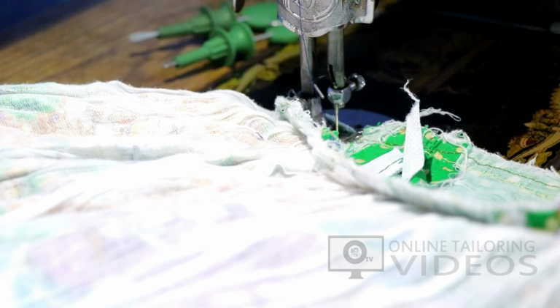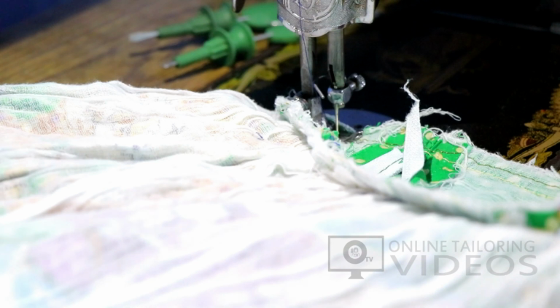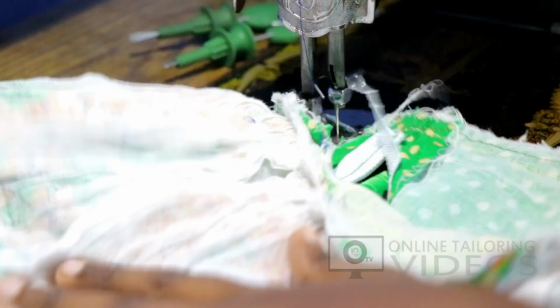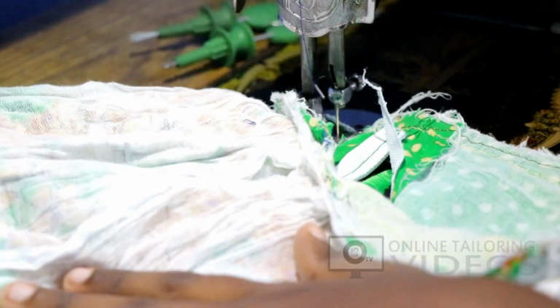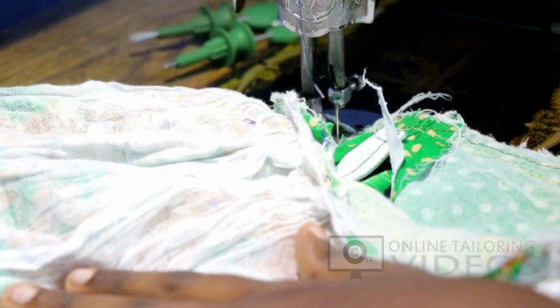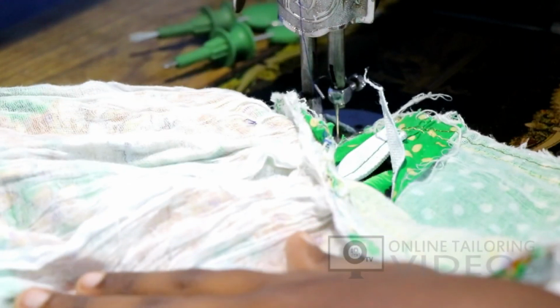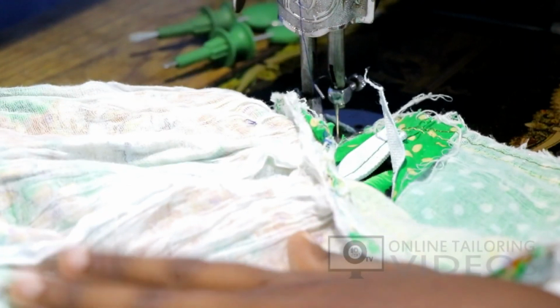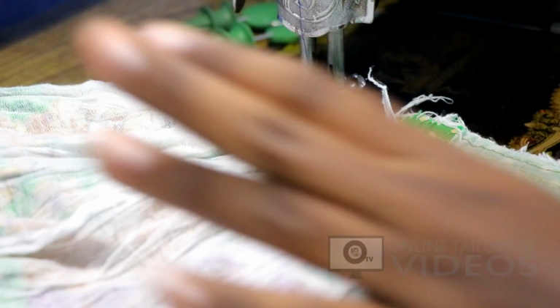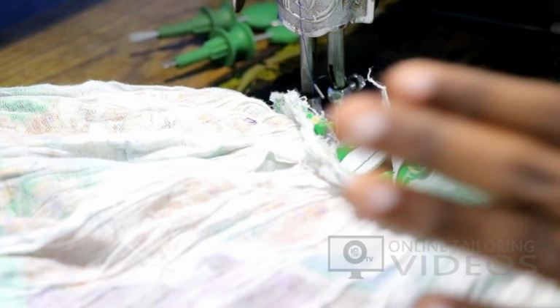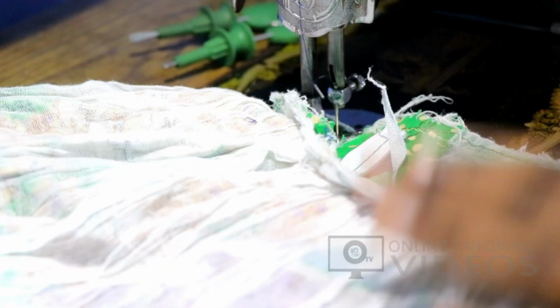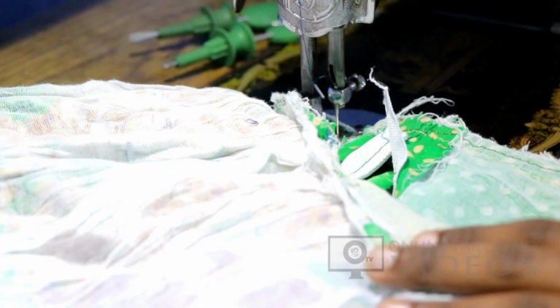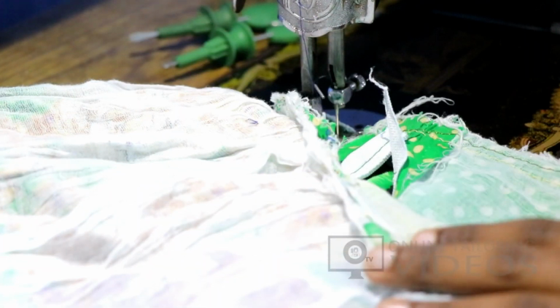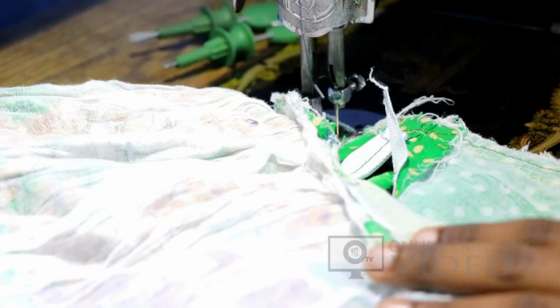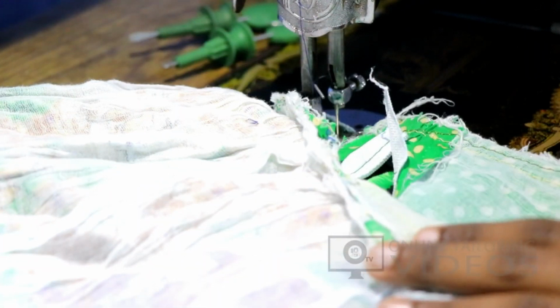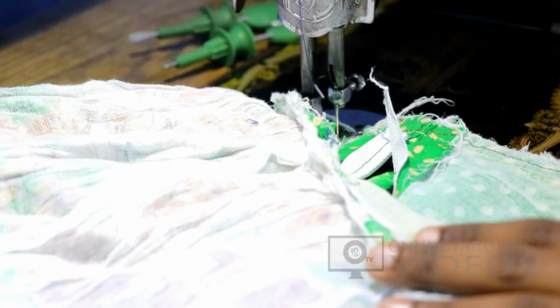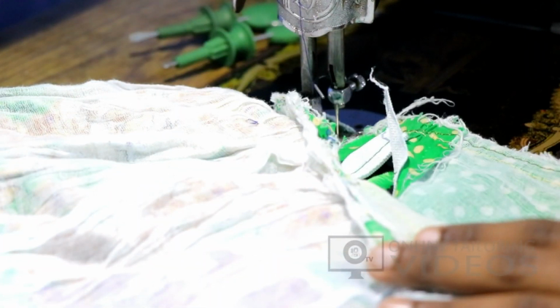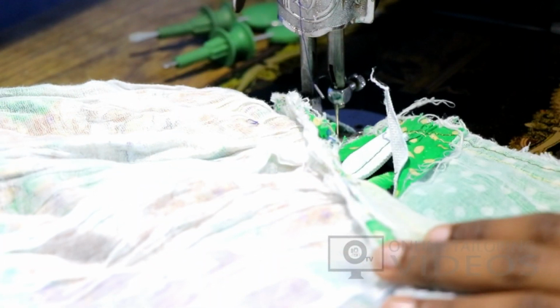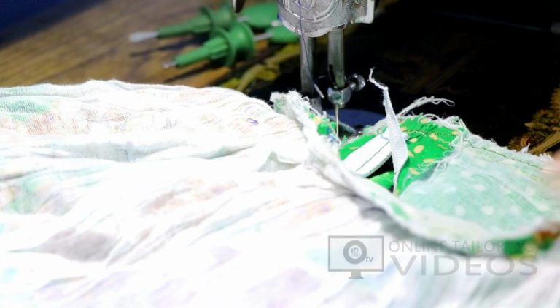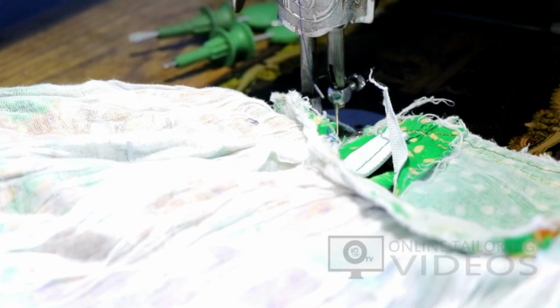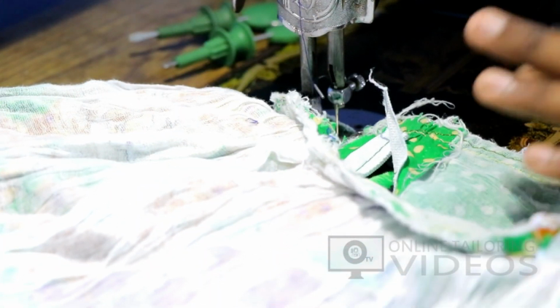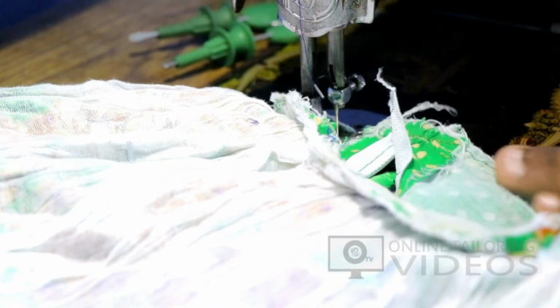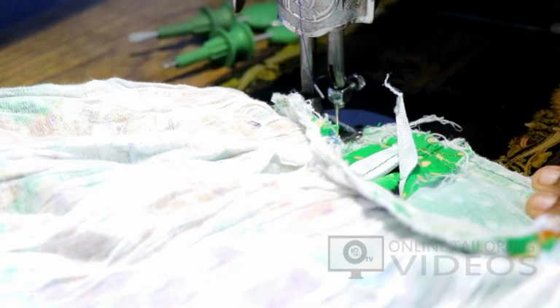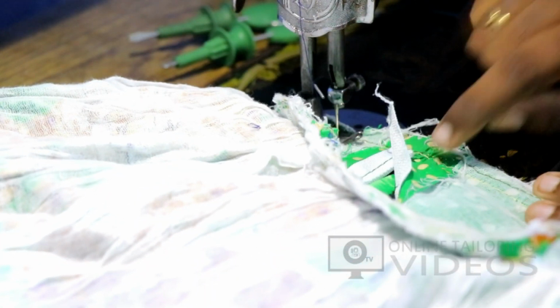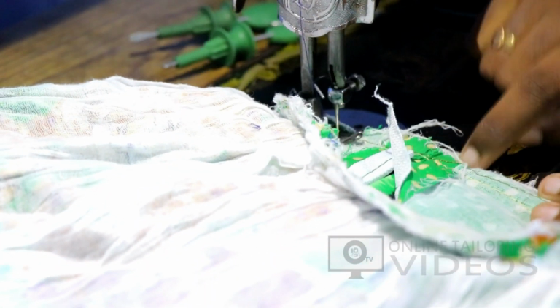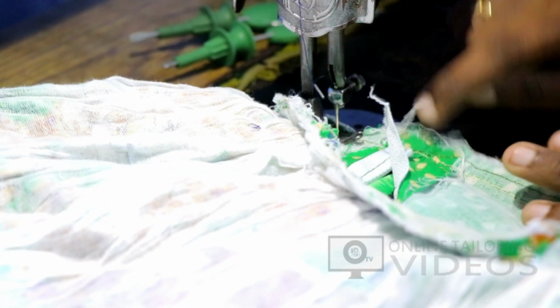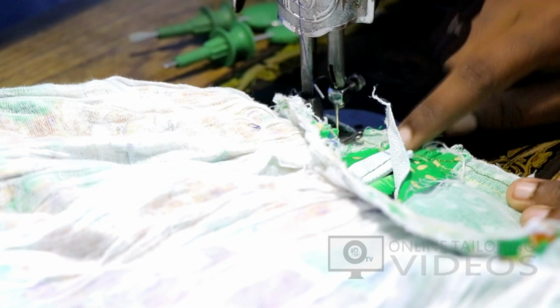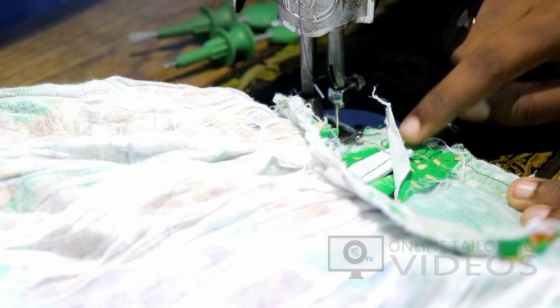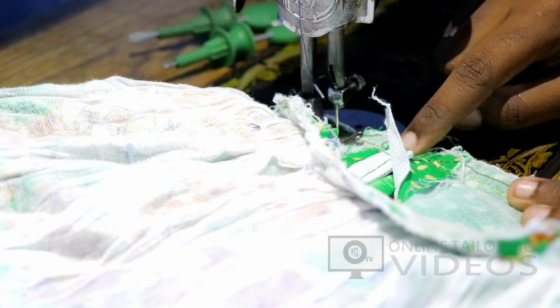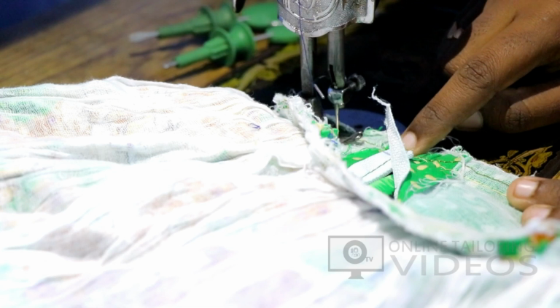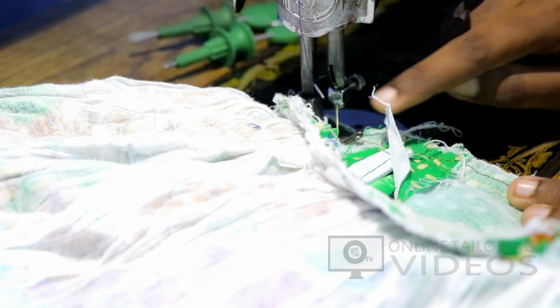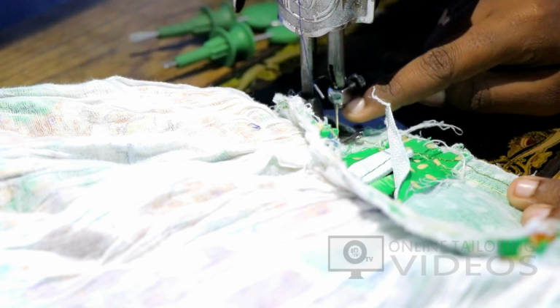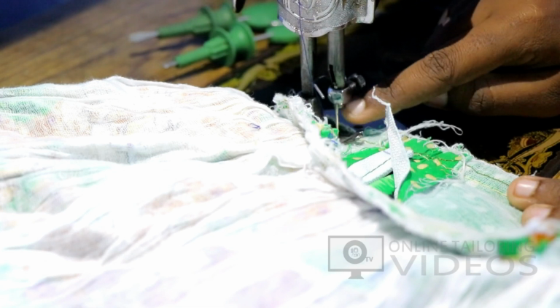In this video, we will show you how to cut the thread in the machine.